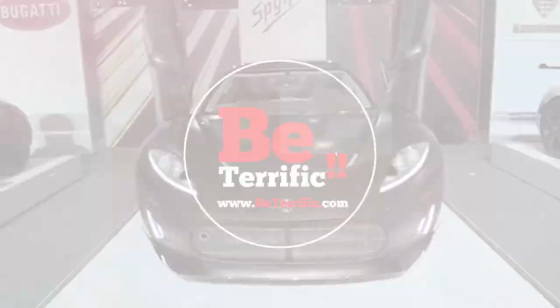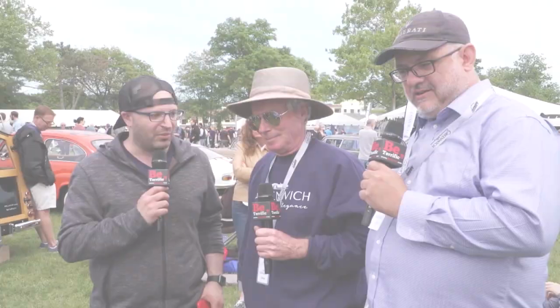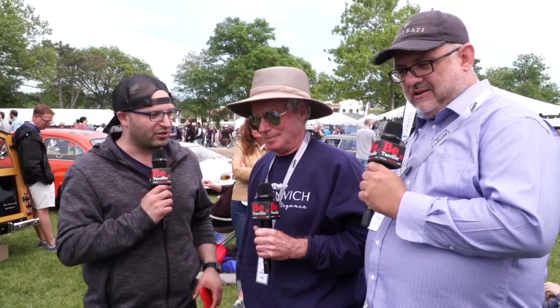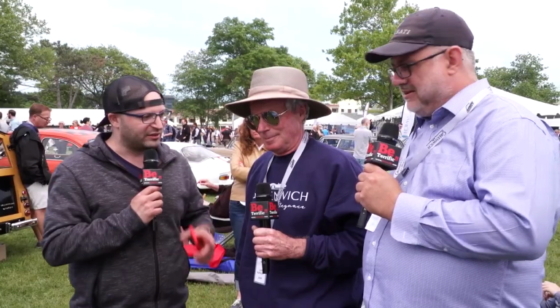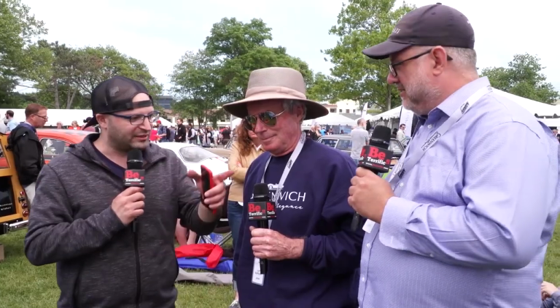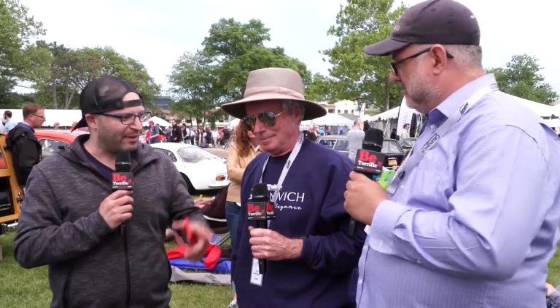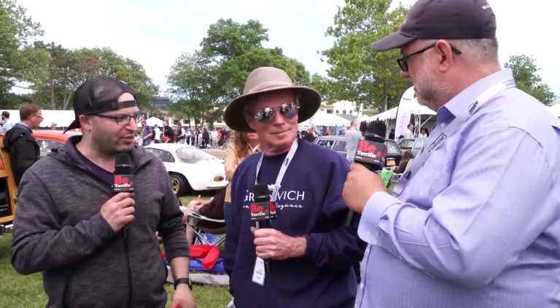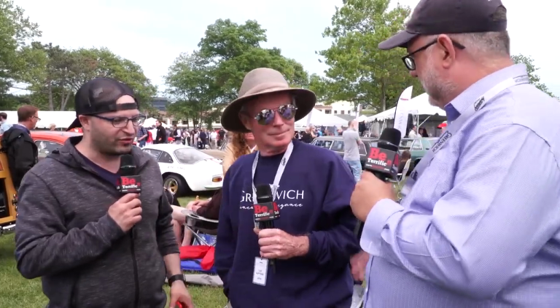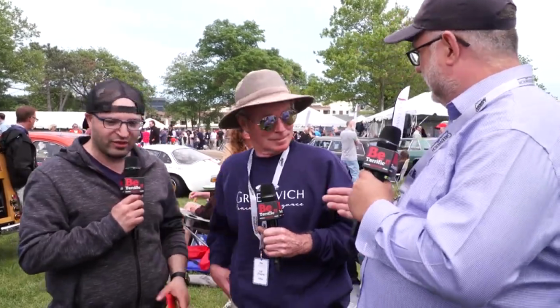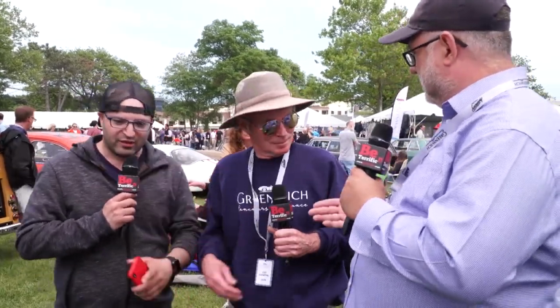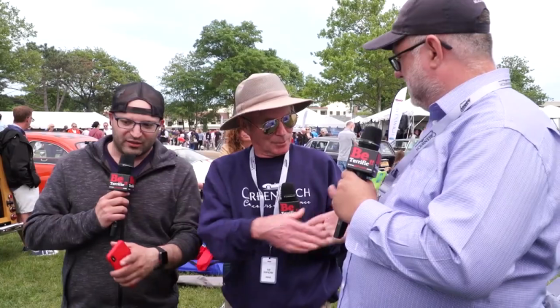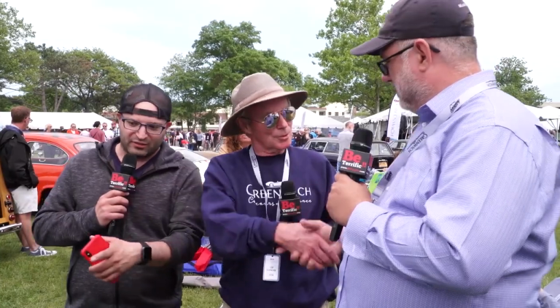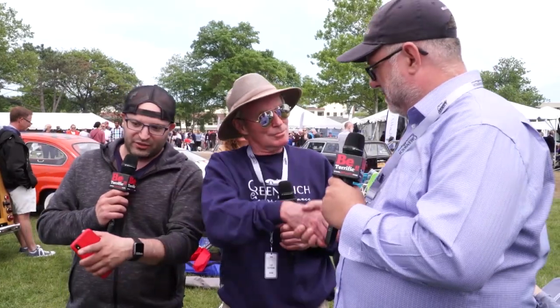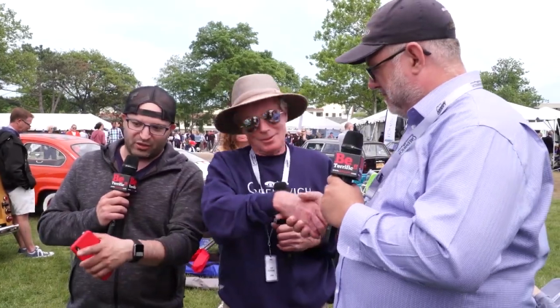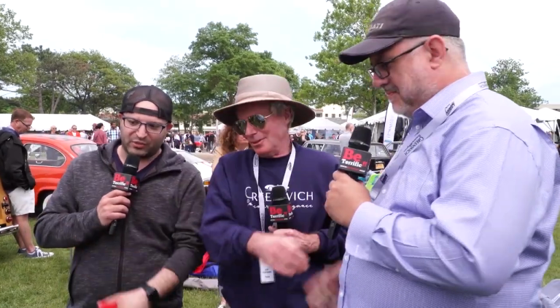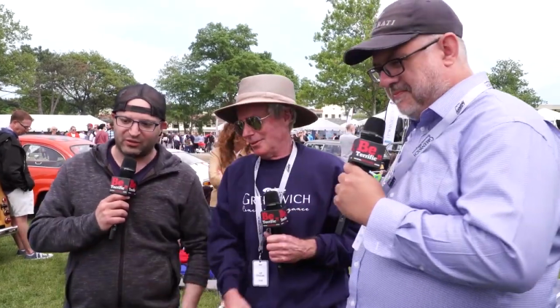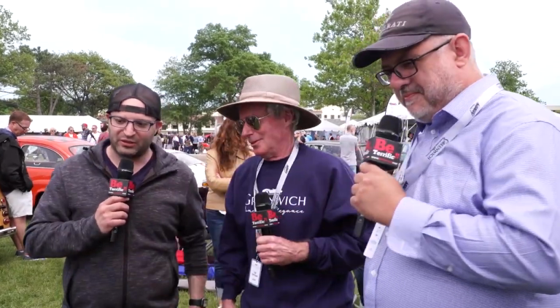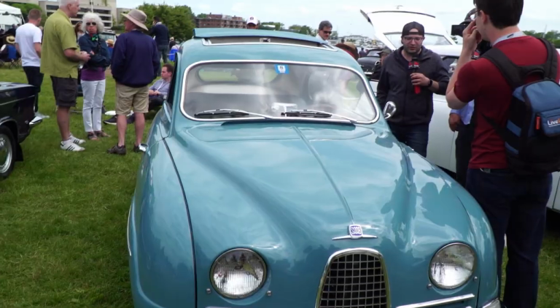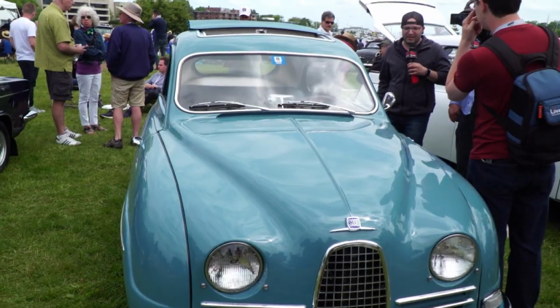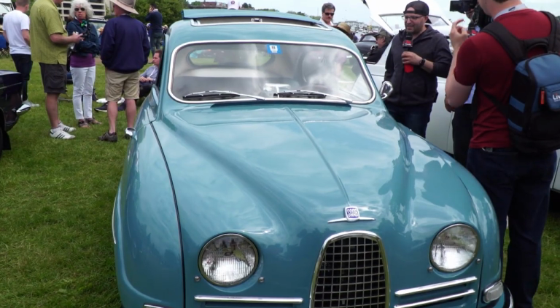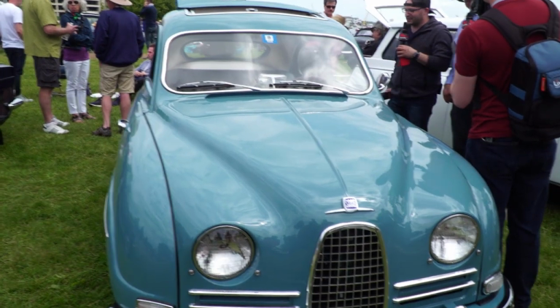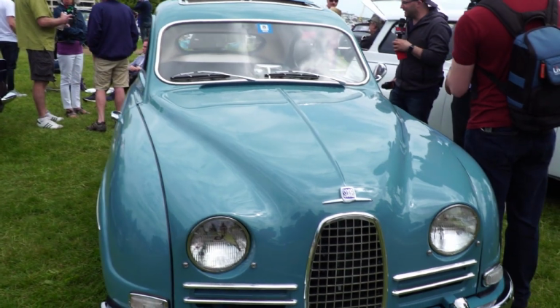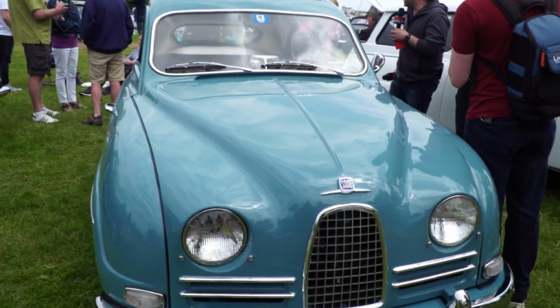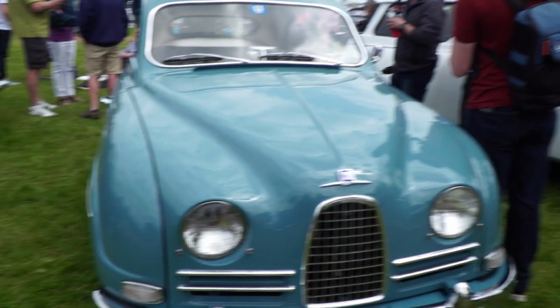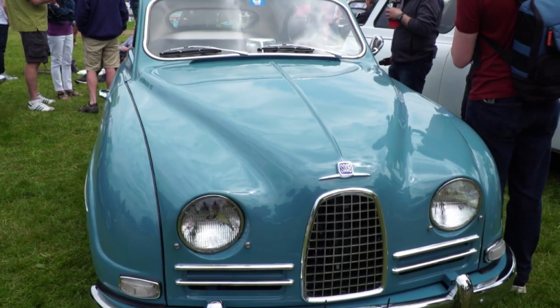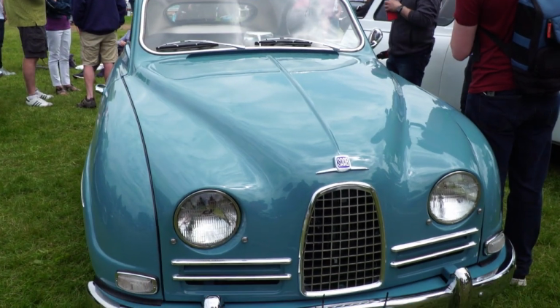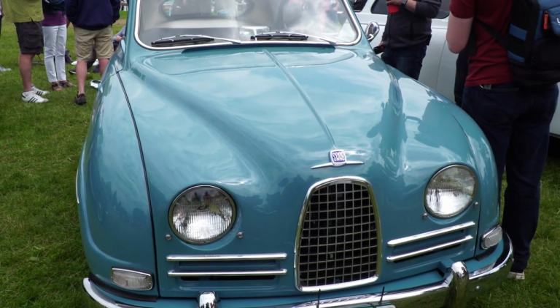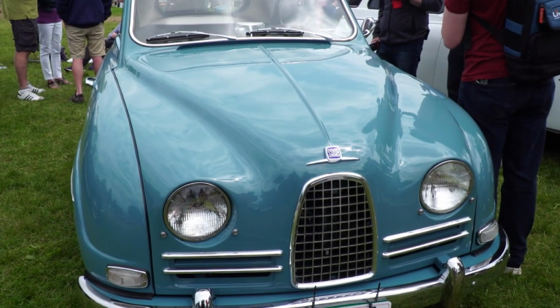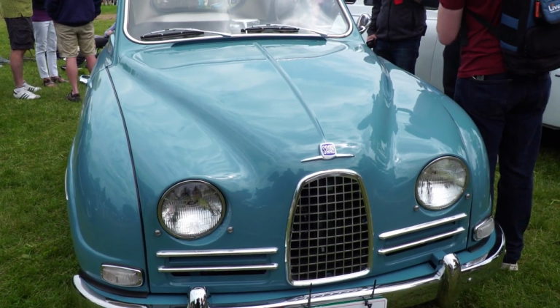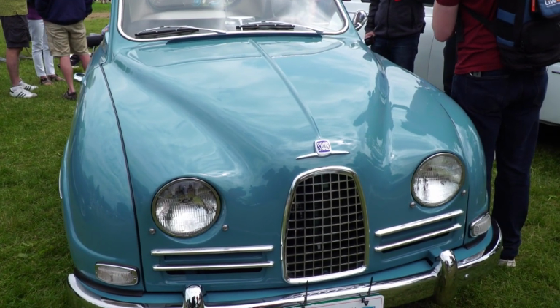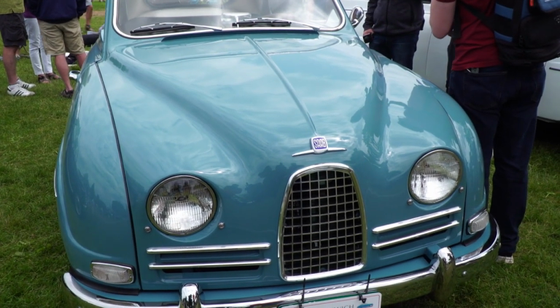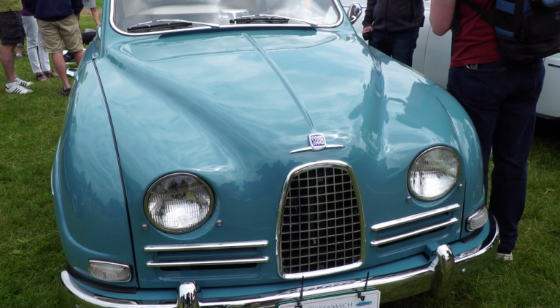I'm Michael Artis, that's Matt Mankwich, and you are the proud owner of this Saab 93. Yes, I am. Would you tell us about it?